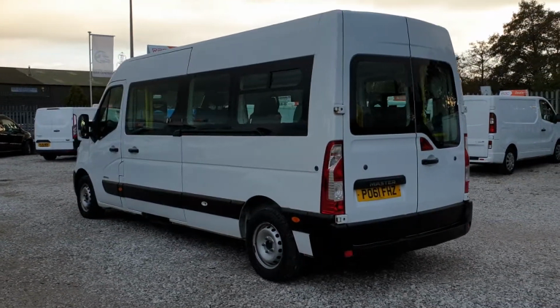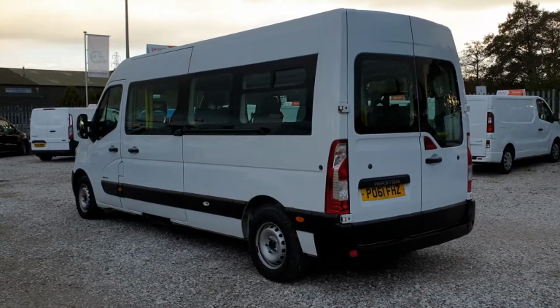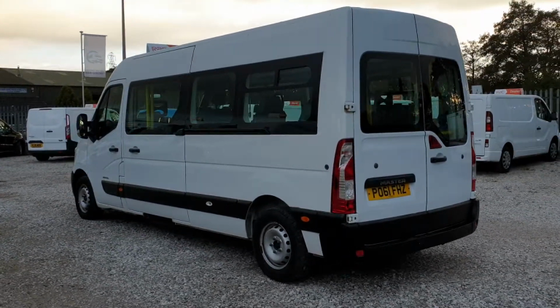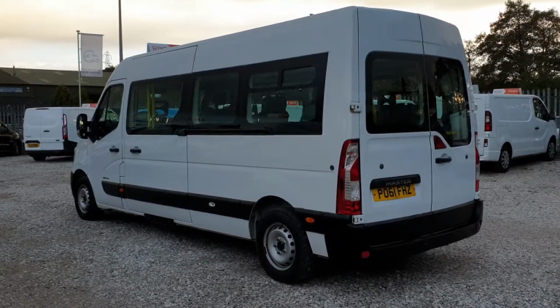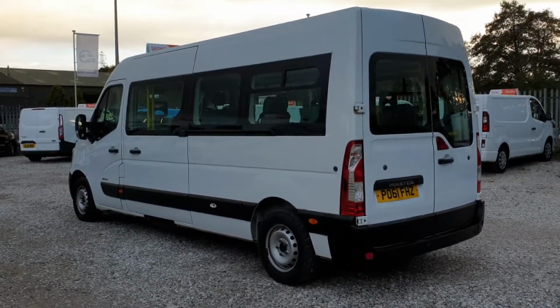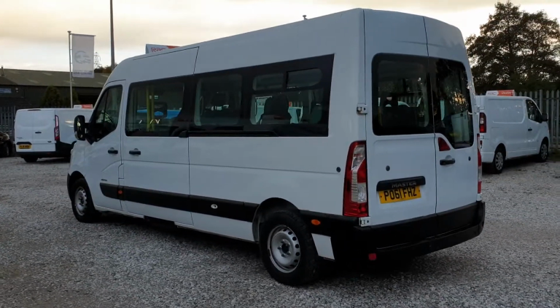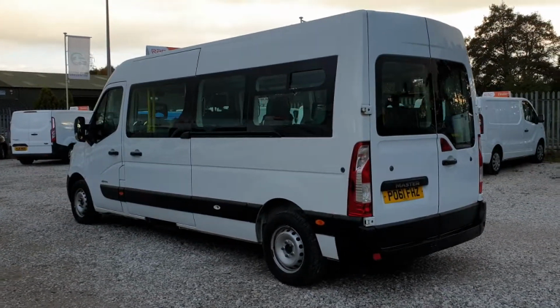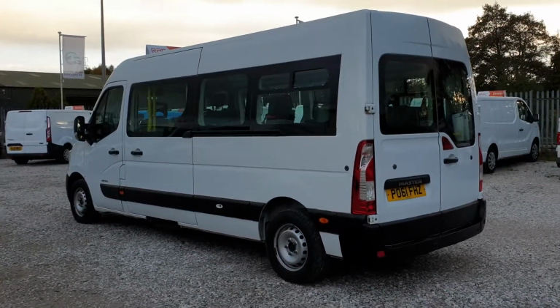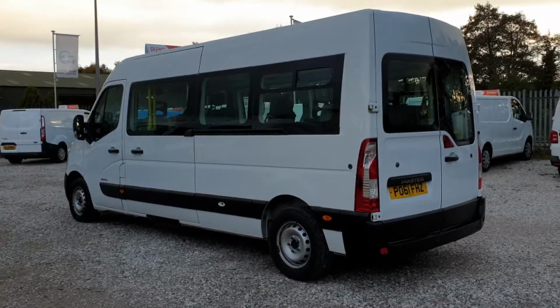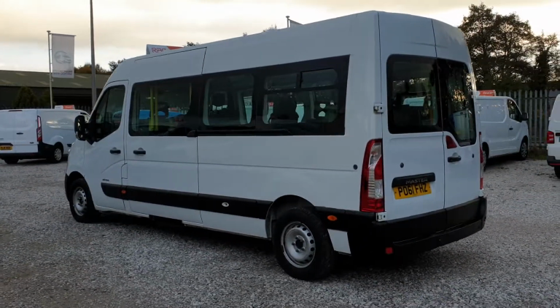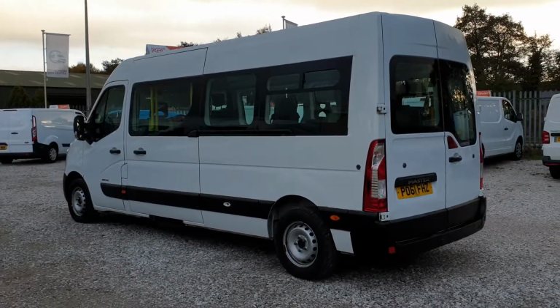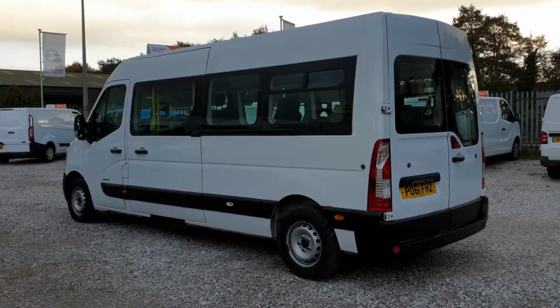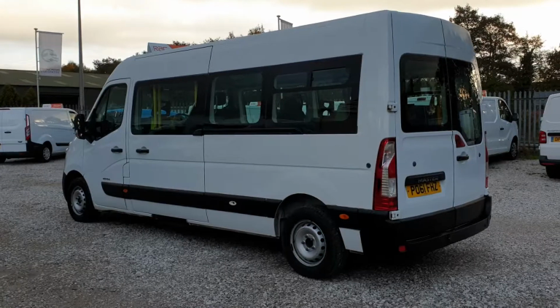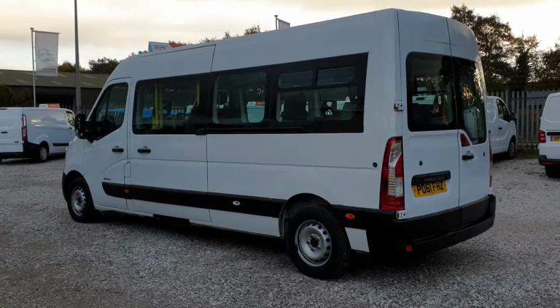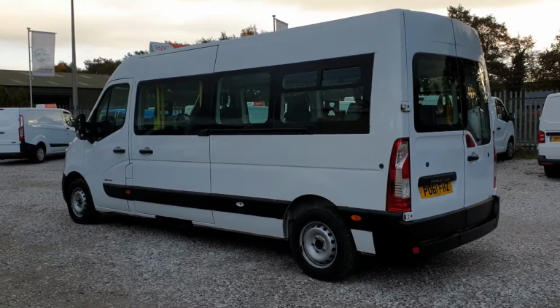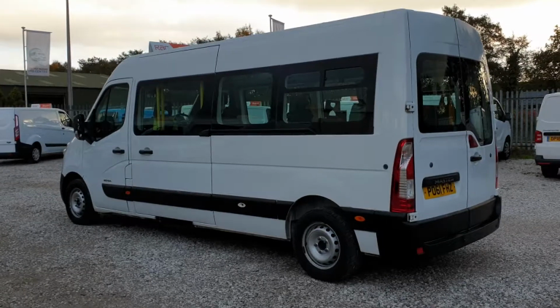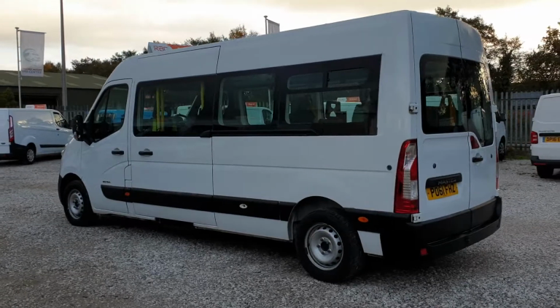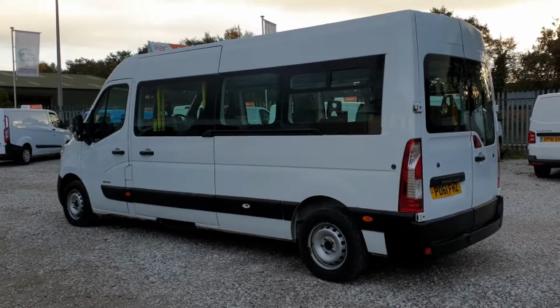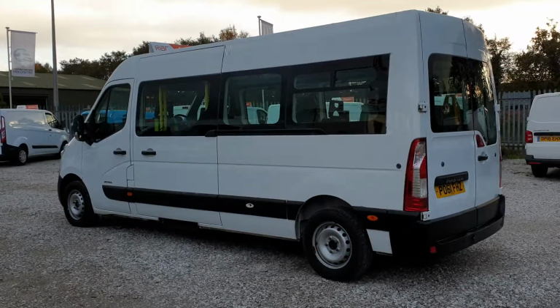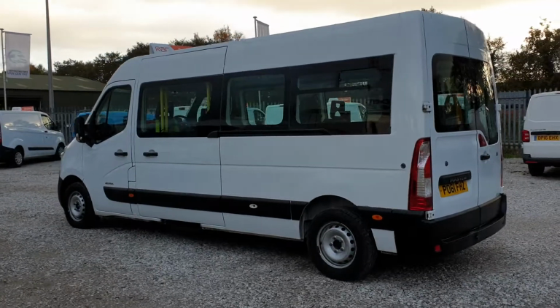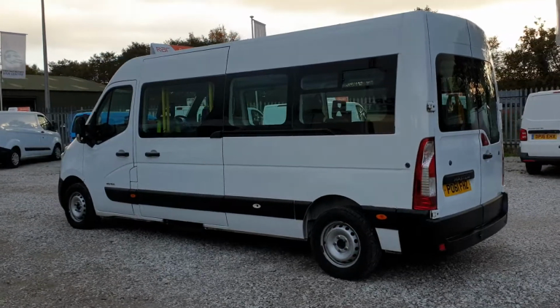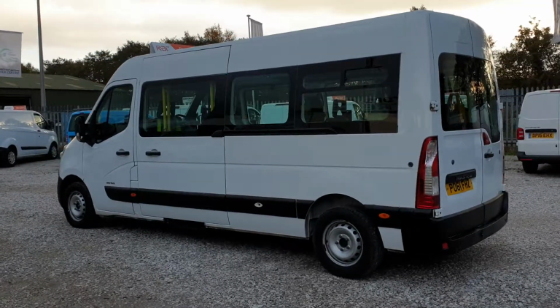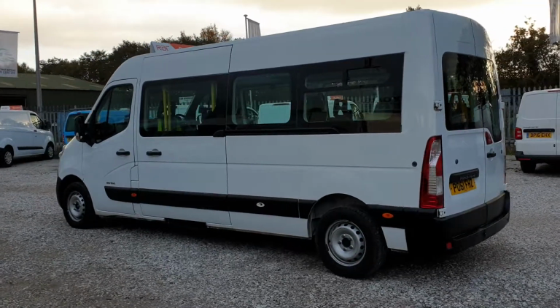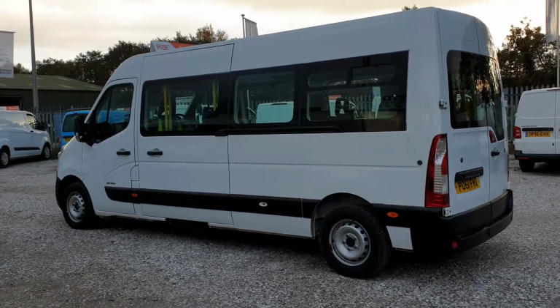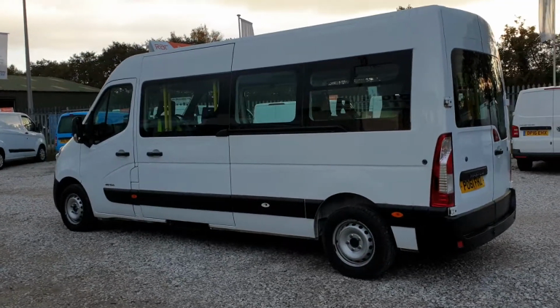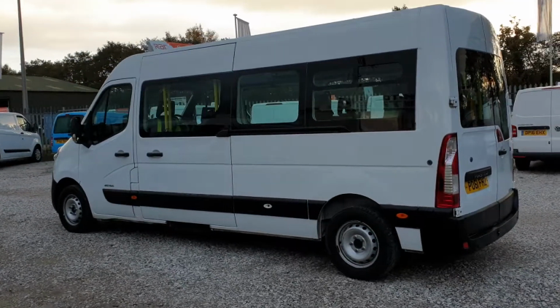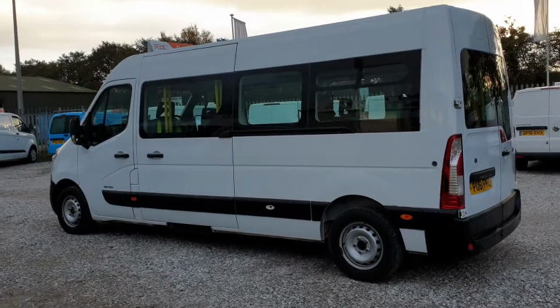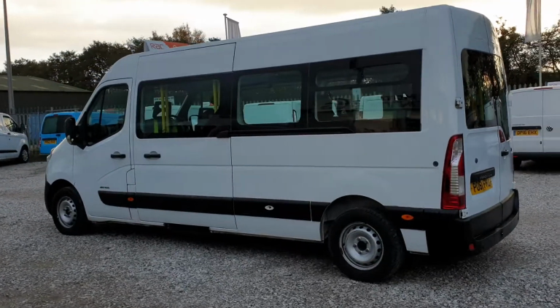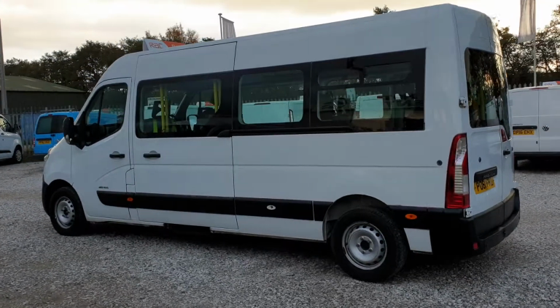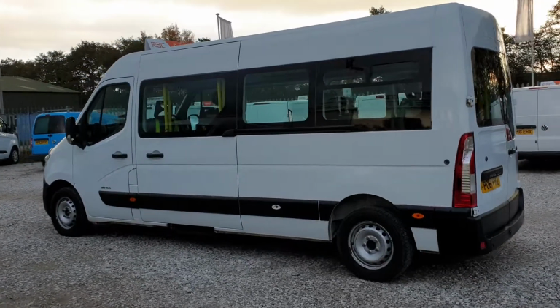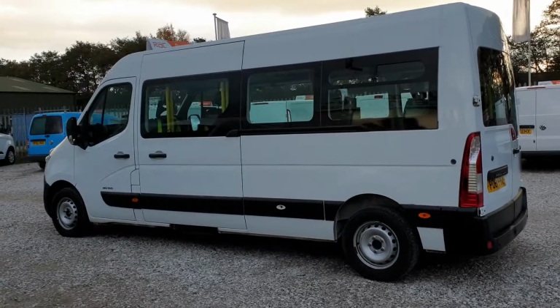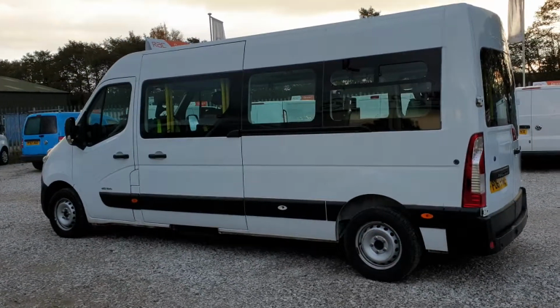These make absolutely fantastic campers, with all the hard work already done.